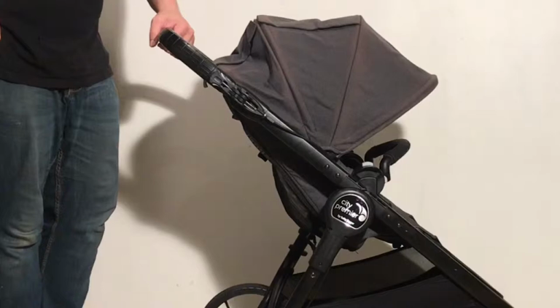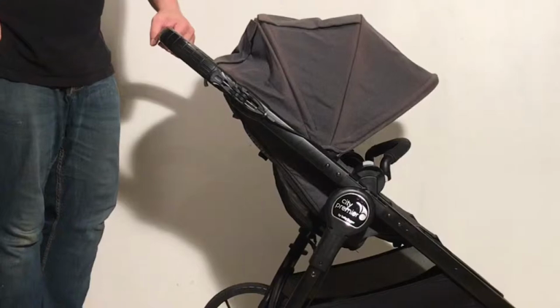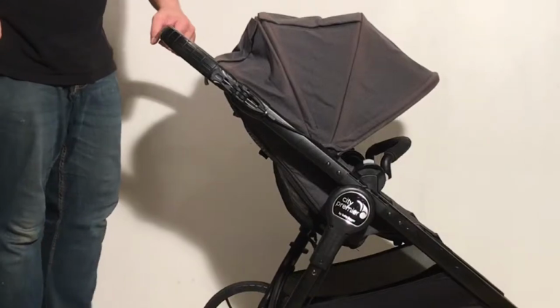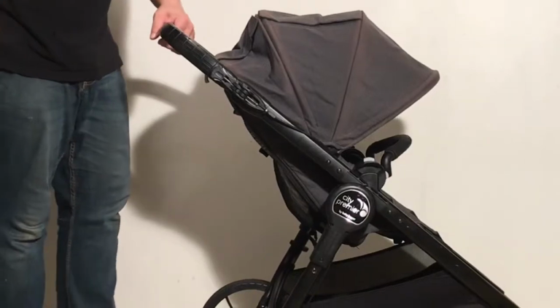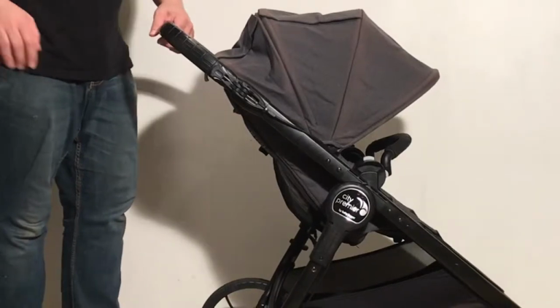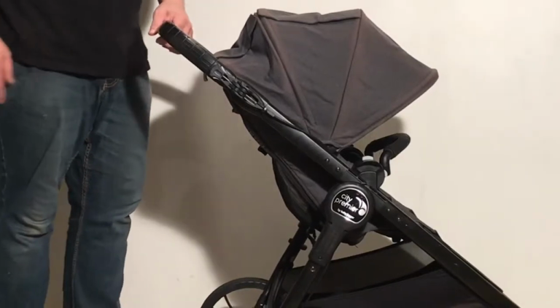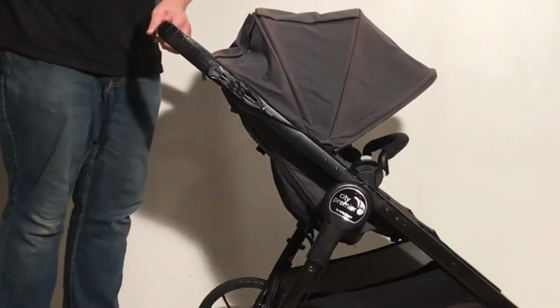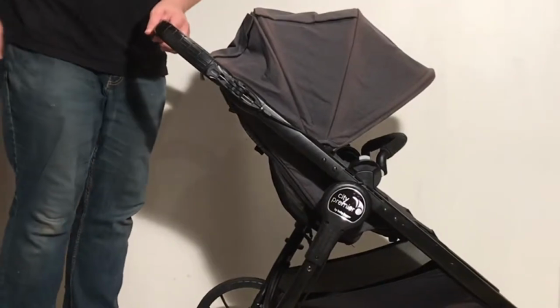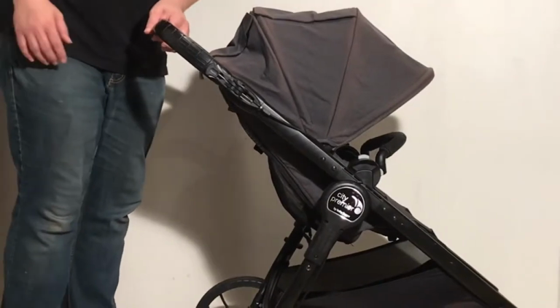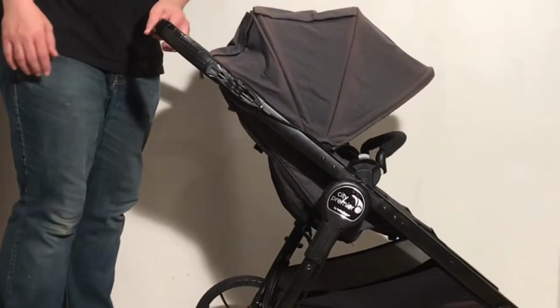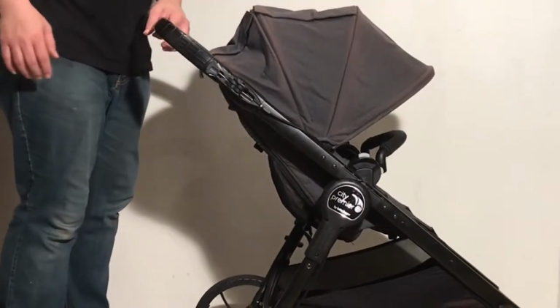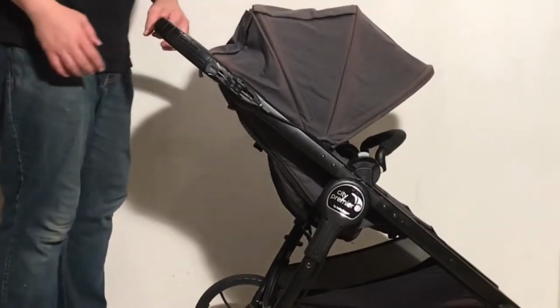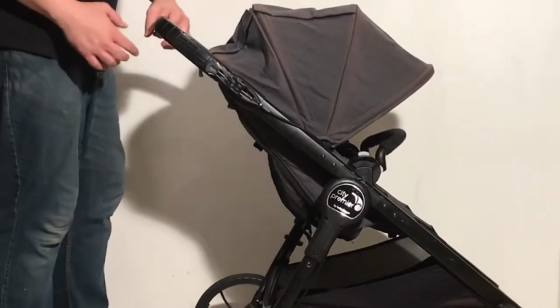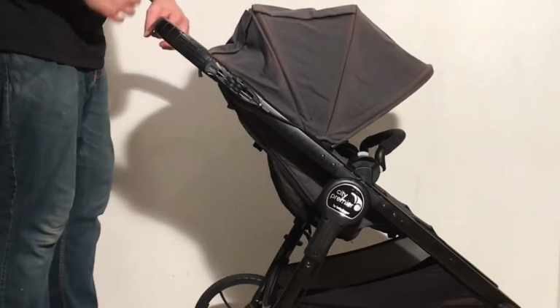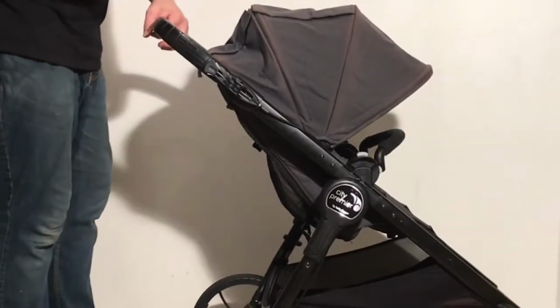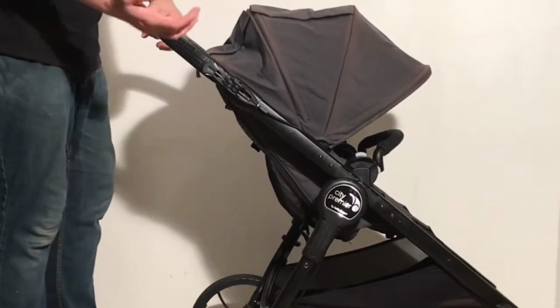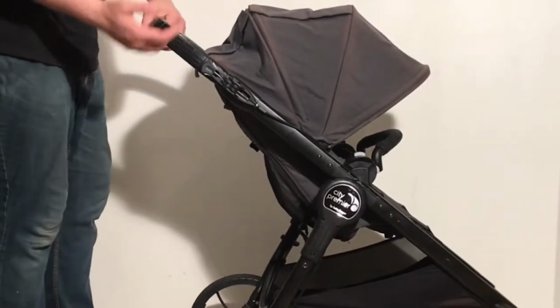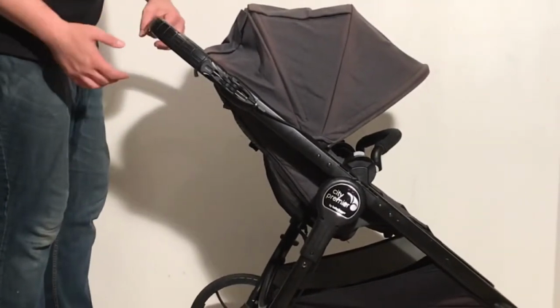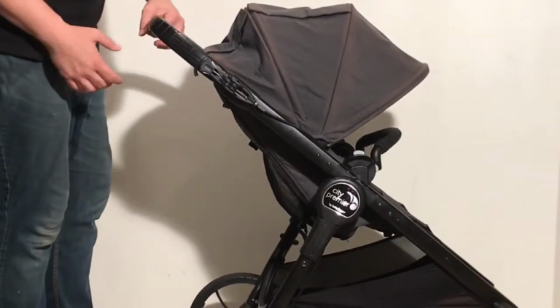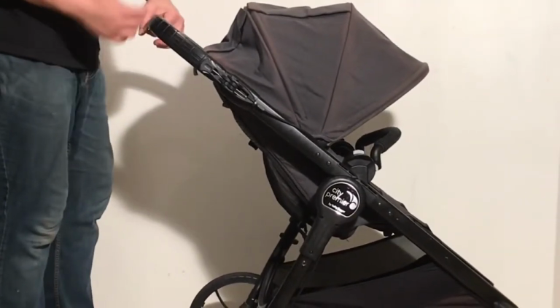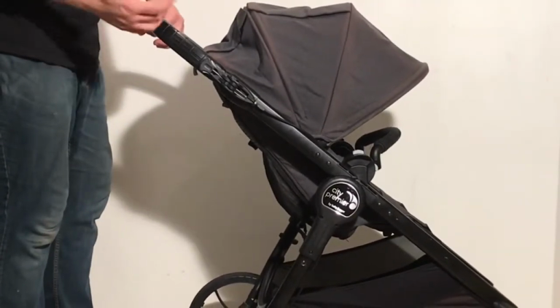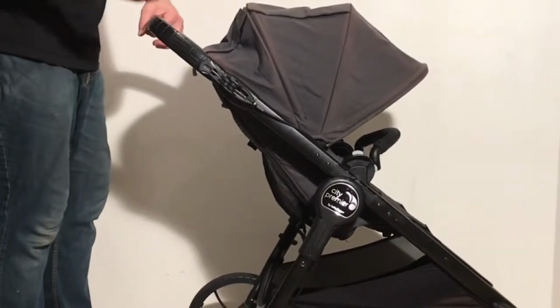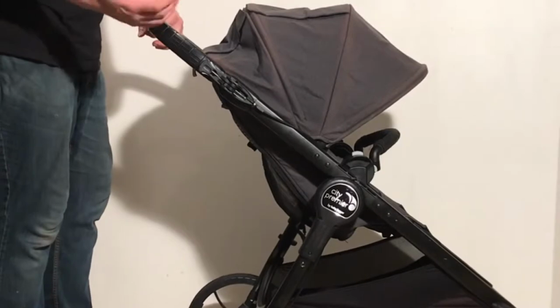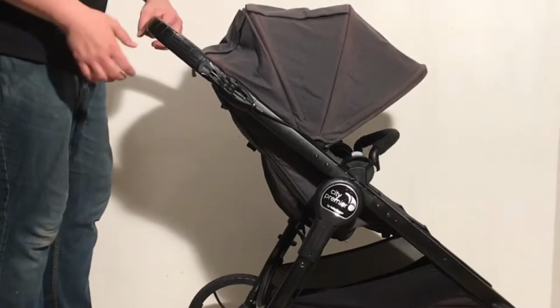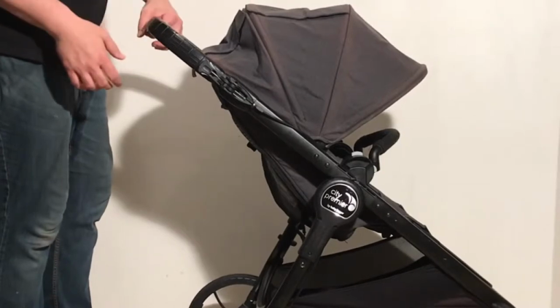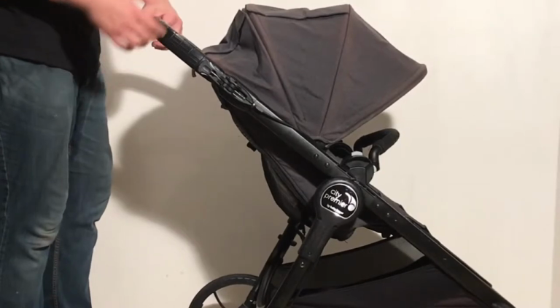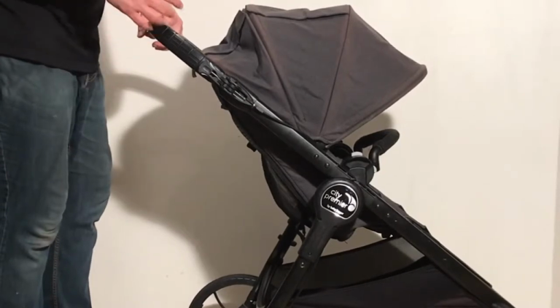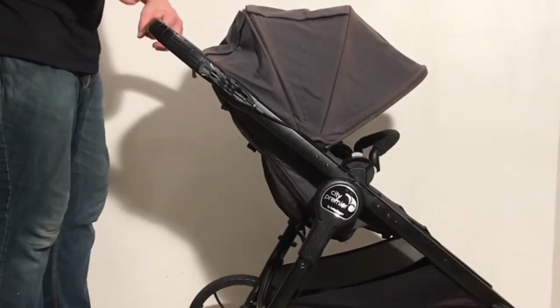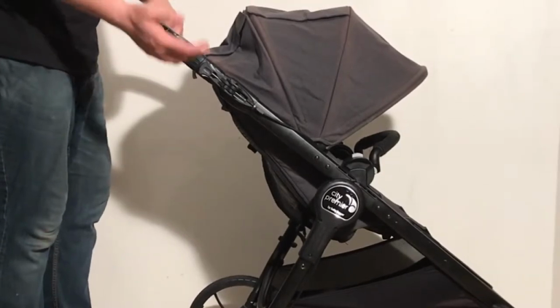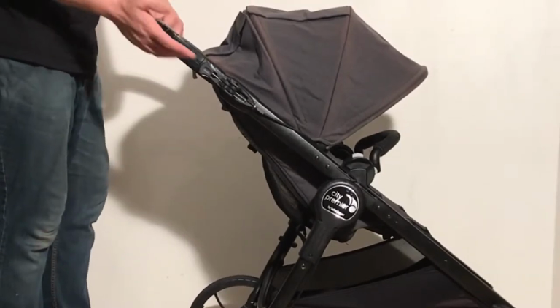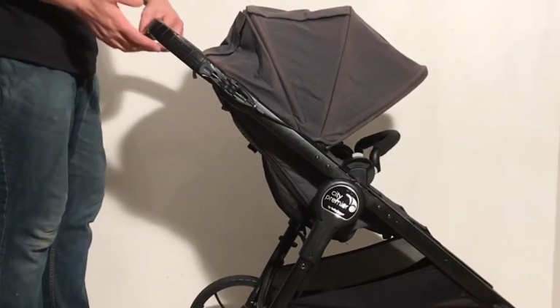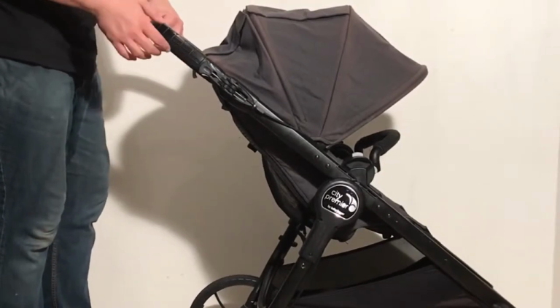This is a Baby Jogger City Premier and today we want to give you a few tips on how to solve brake problems that might occur with this model.